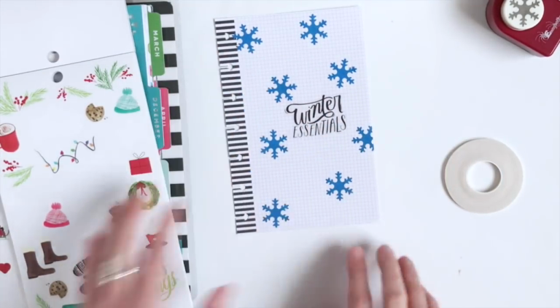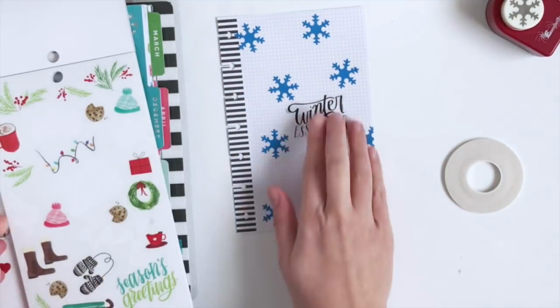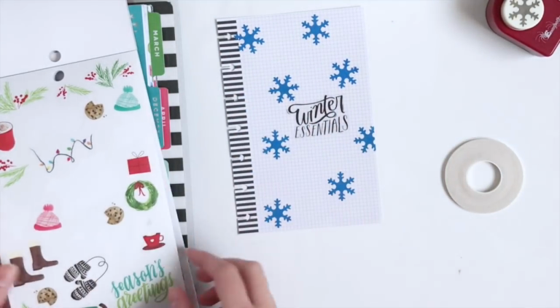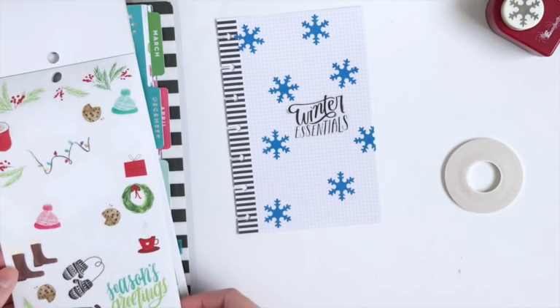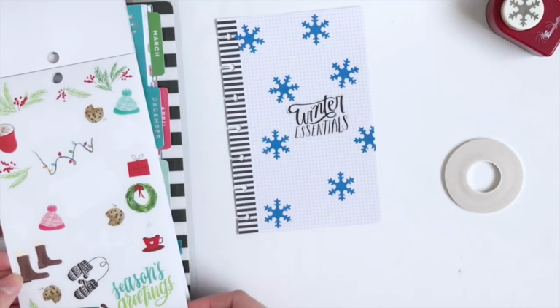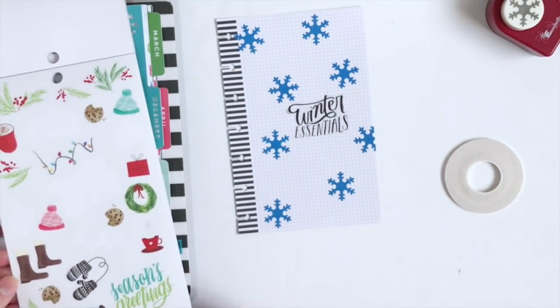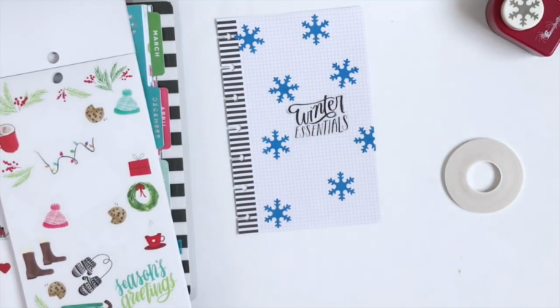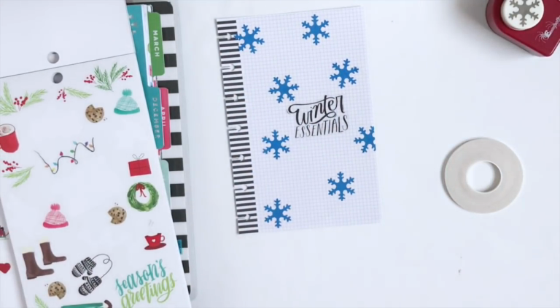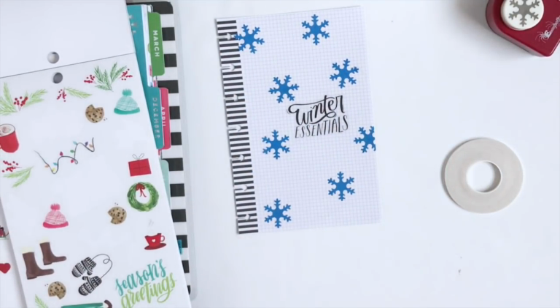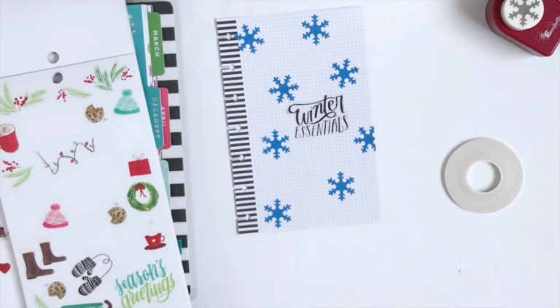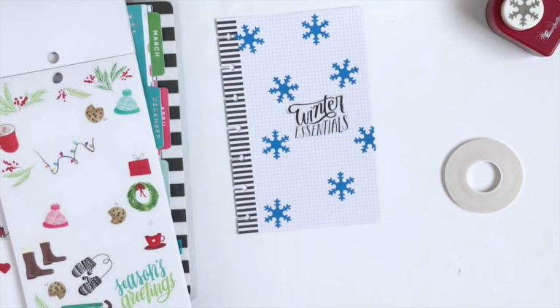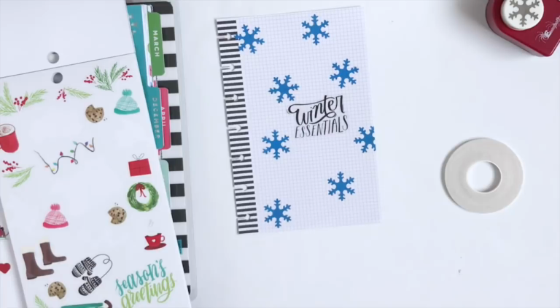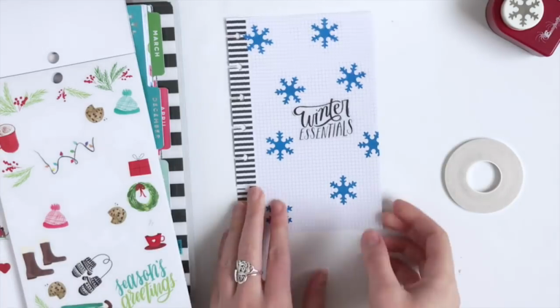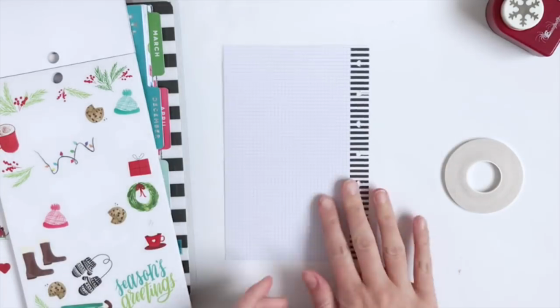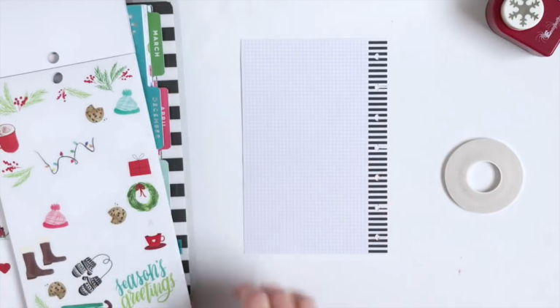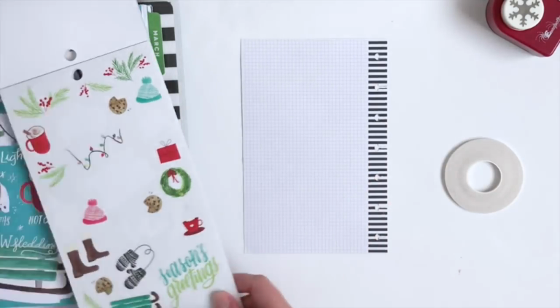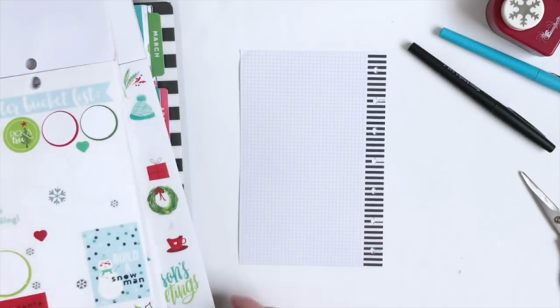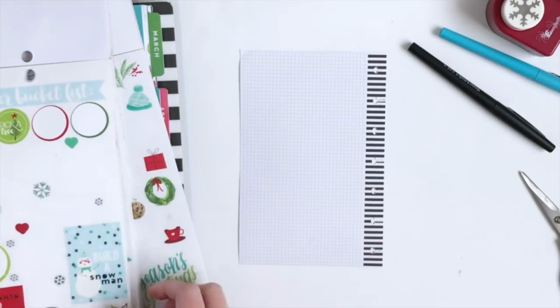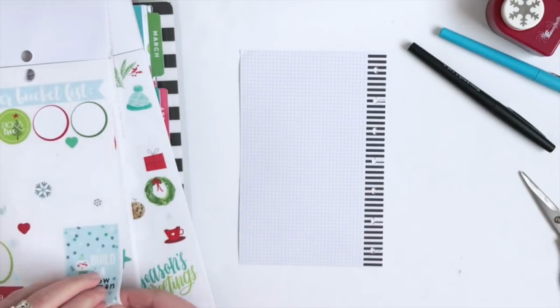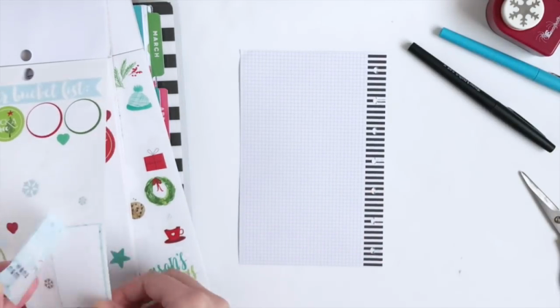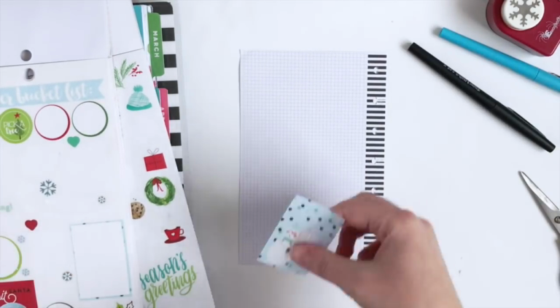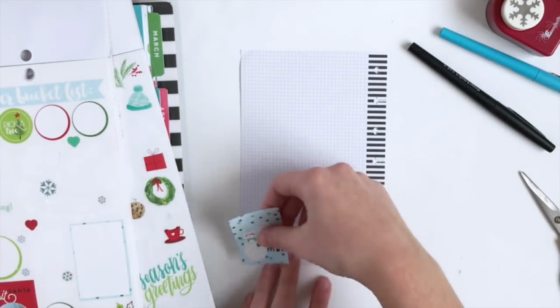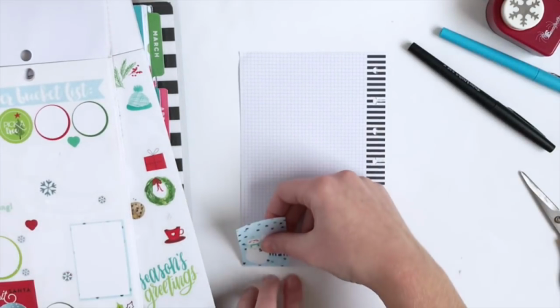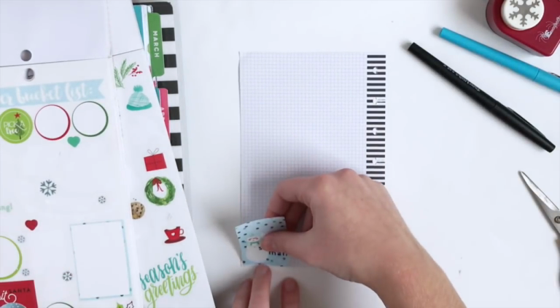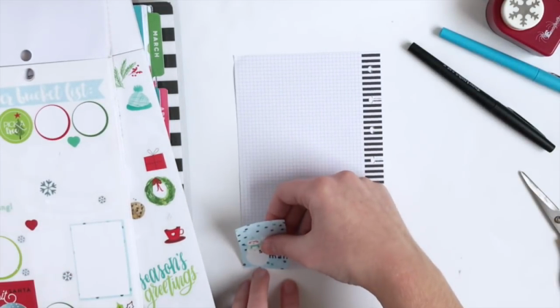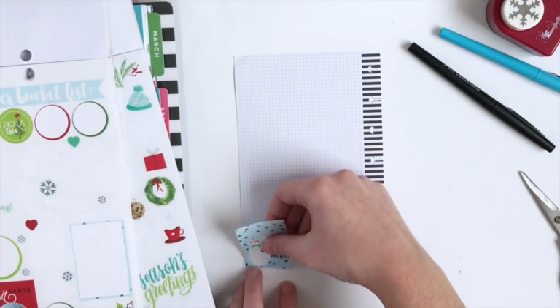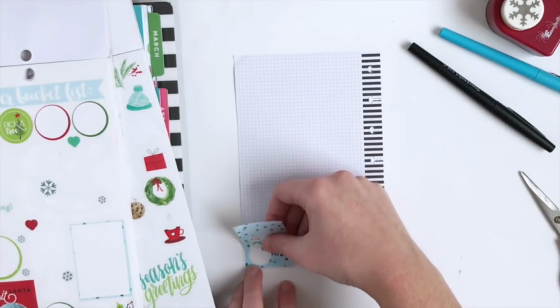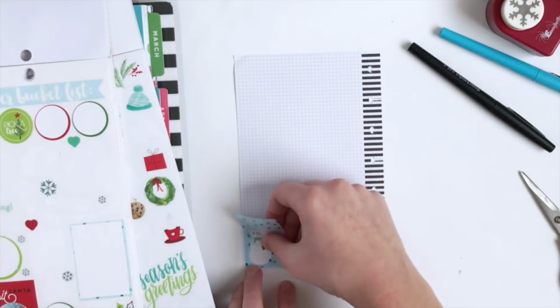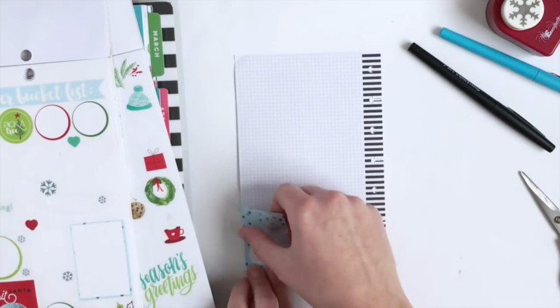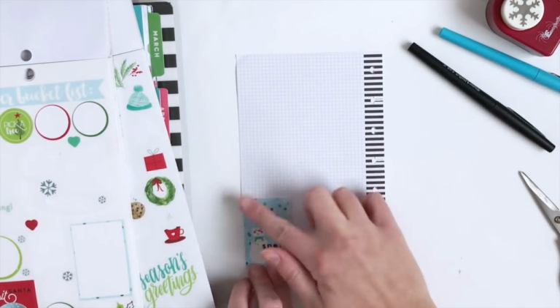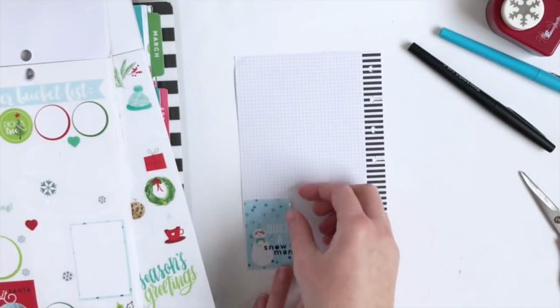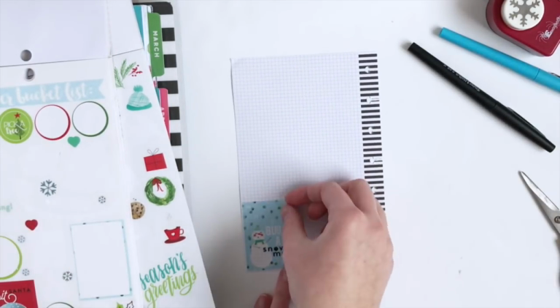So this is going to be my cover page, so I'm going to flip it over now and use the seasonal sticker book to grab some of these winter activities.